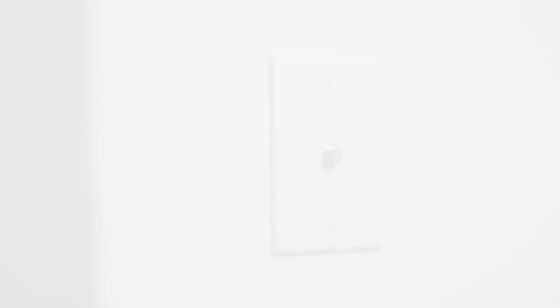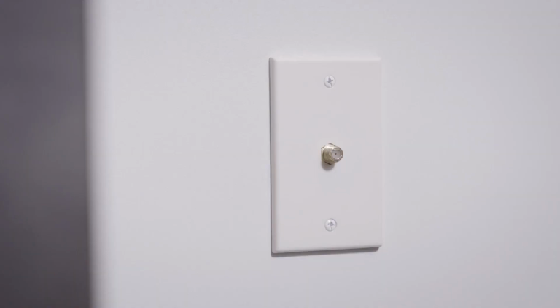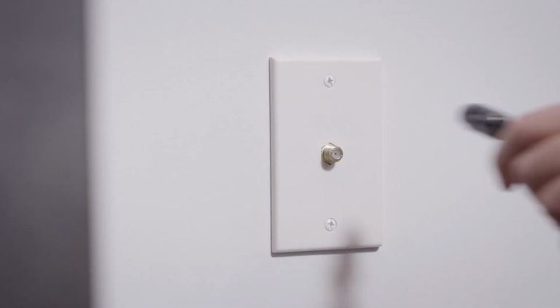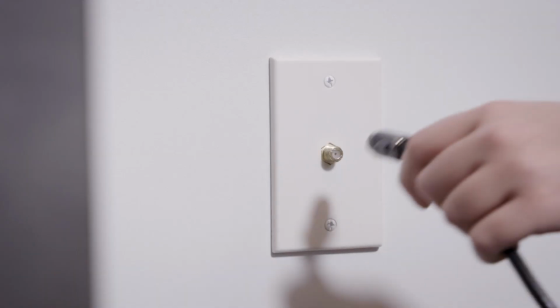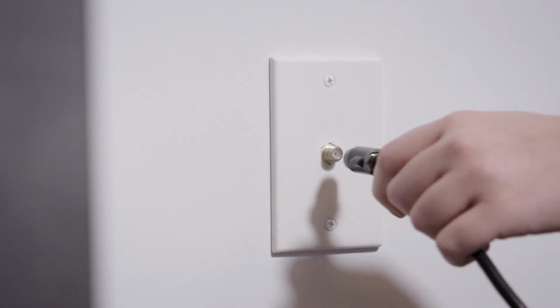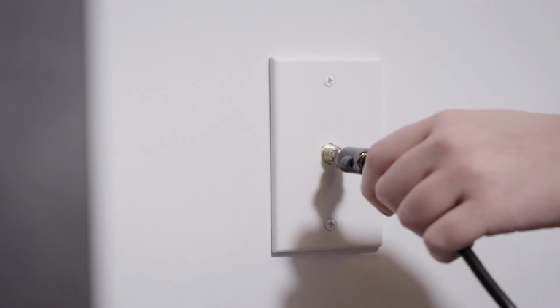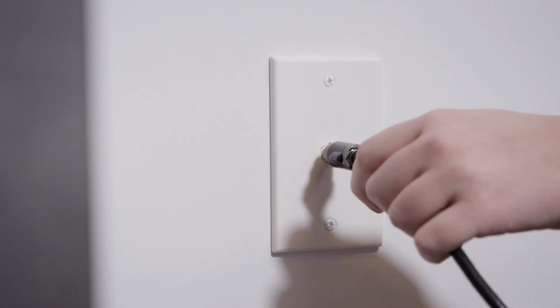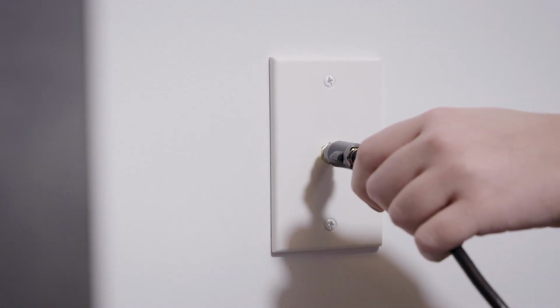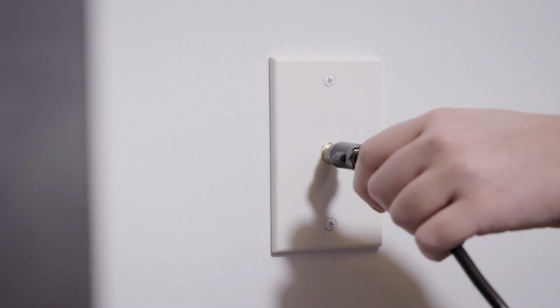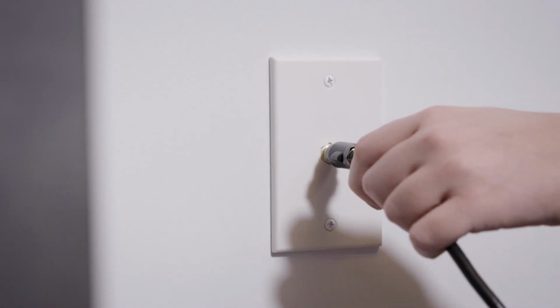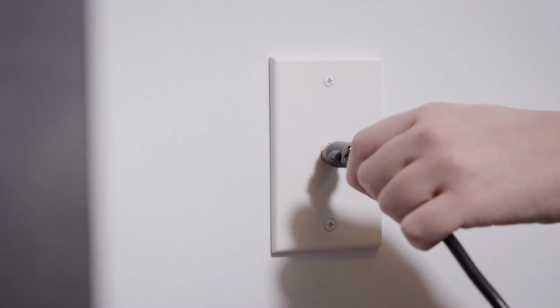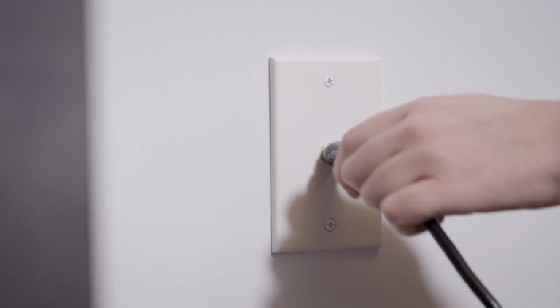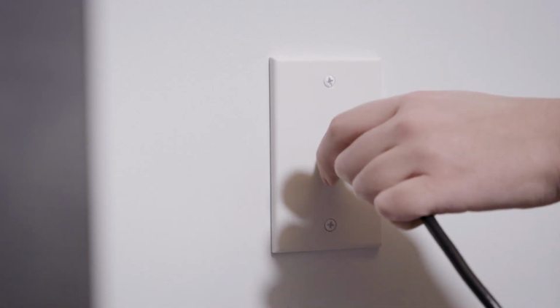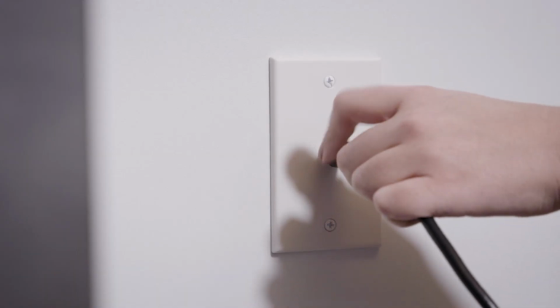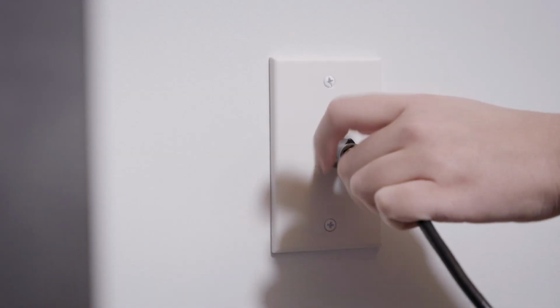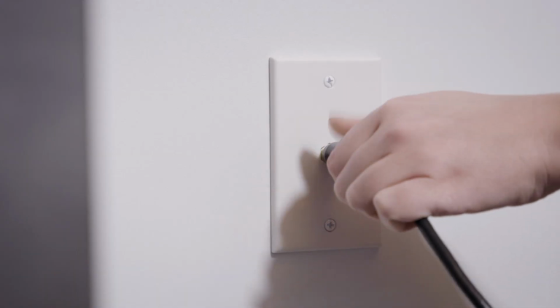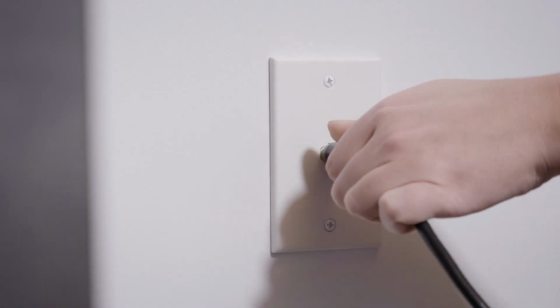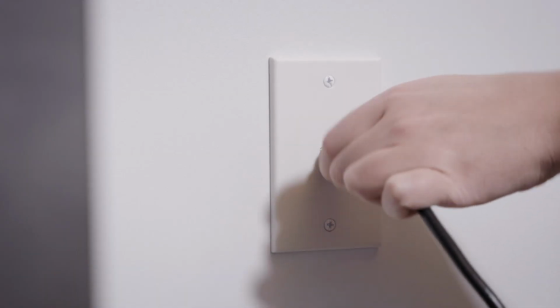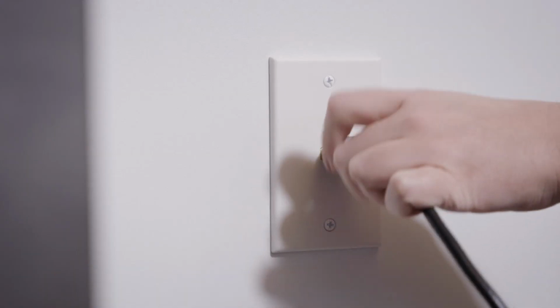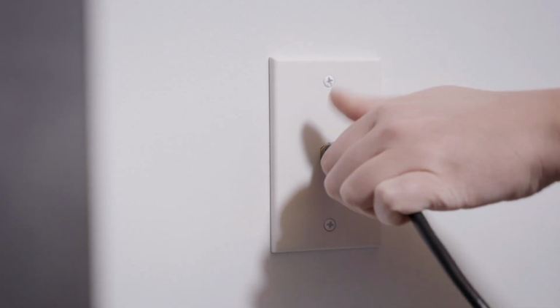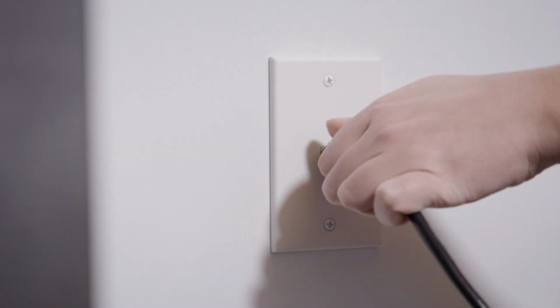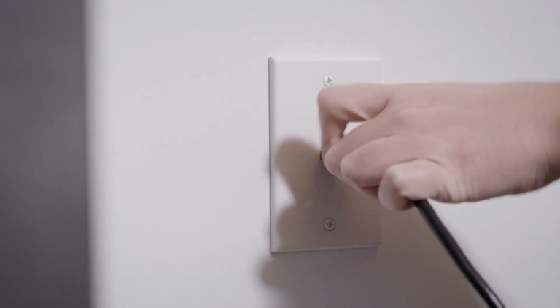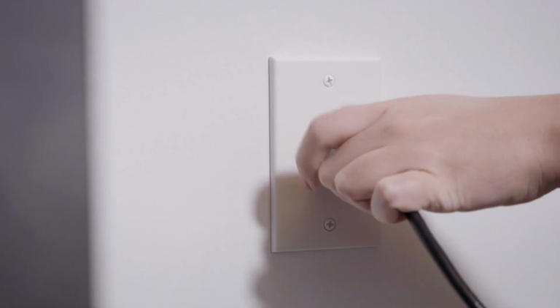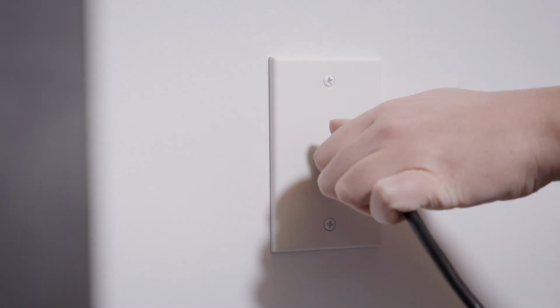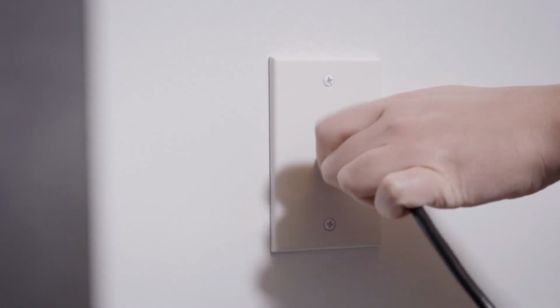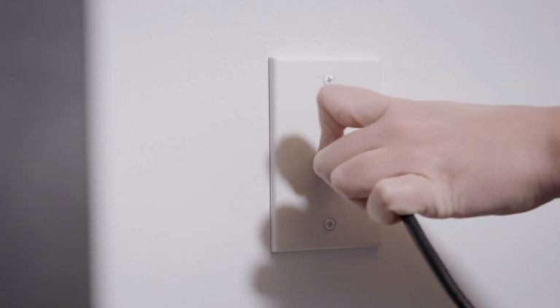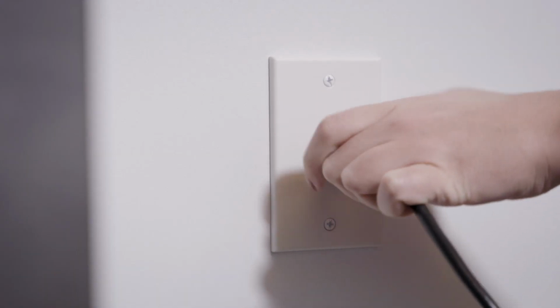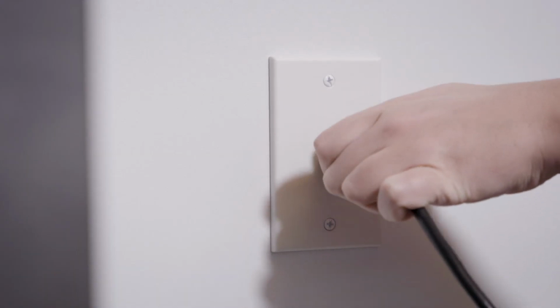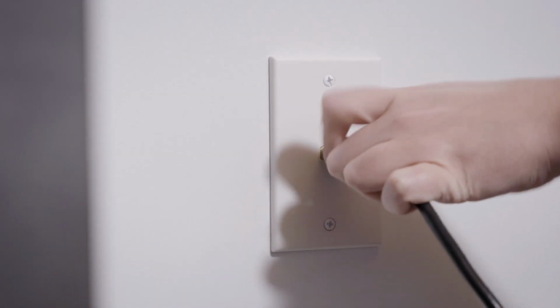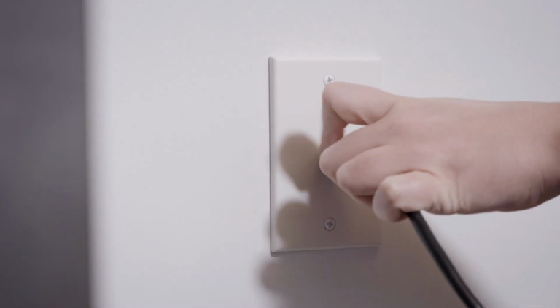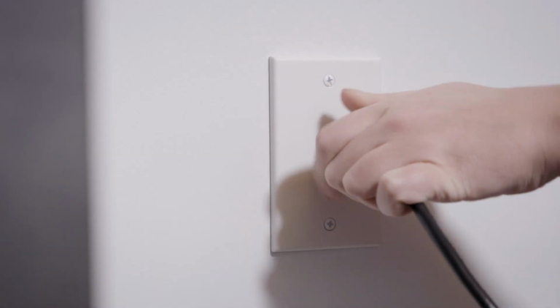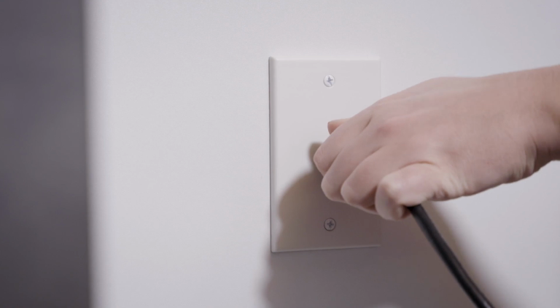If the light doesn't turn white, try another cable outlet, keeping in mind the placement tips from earlier.